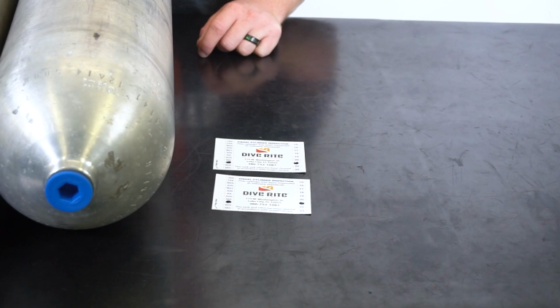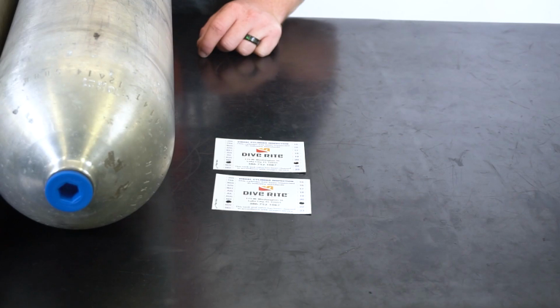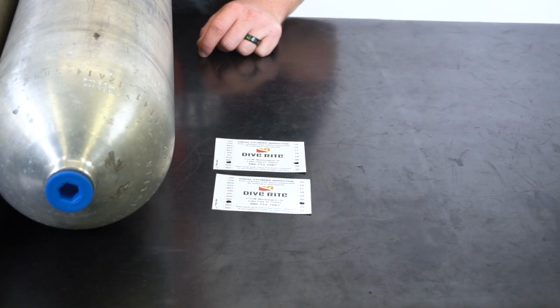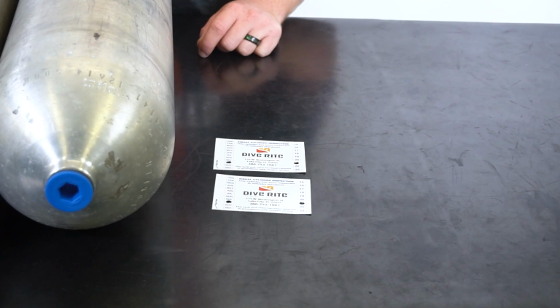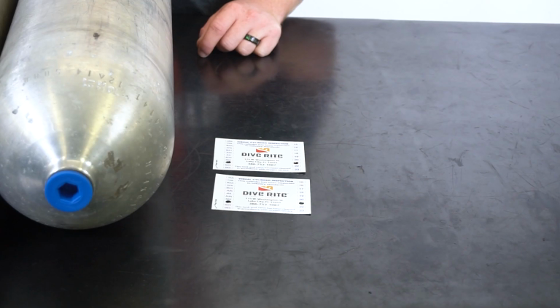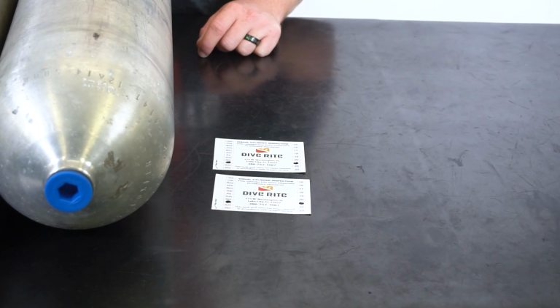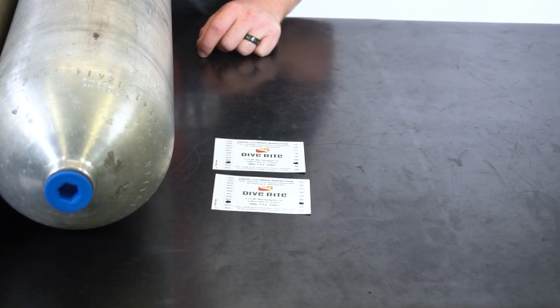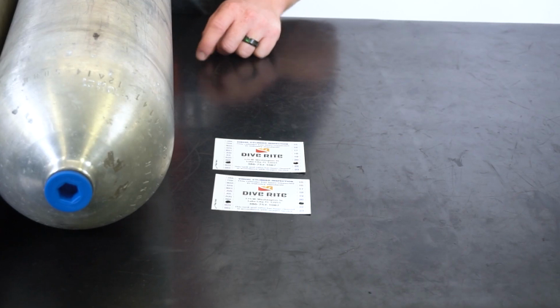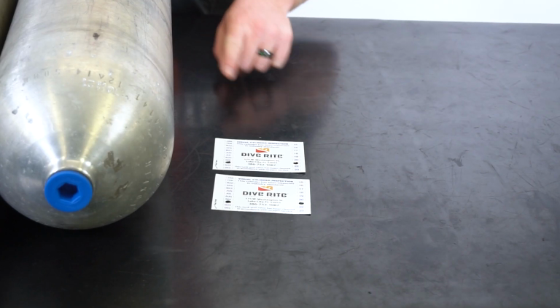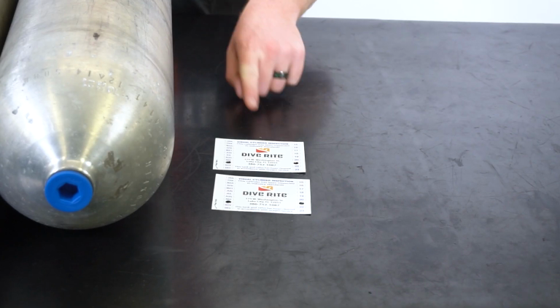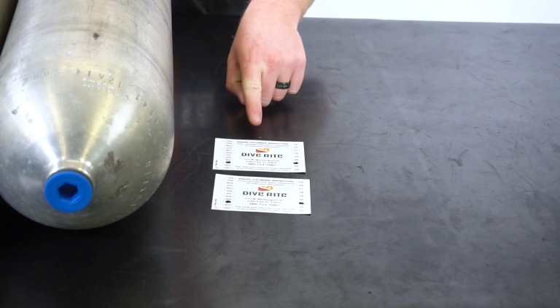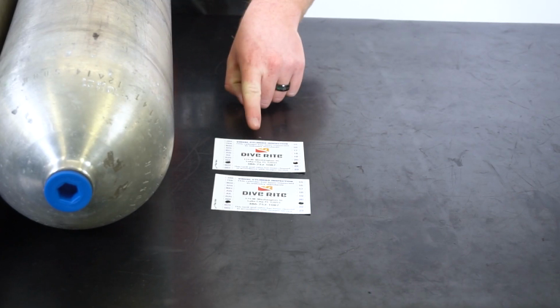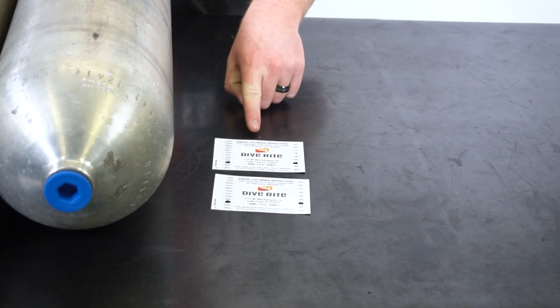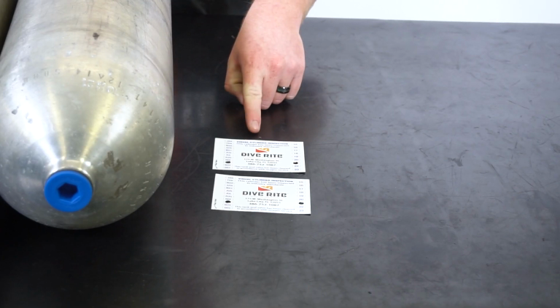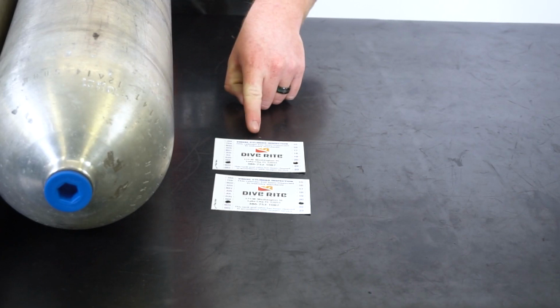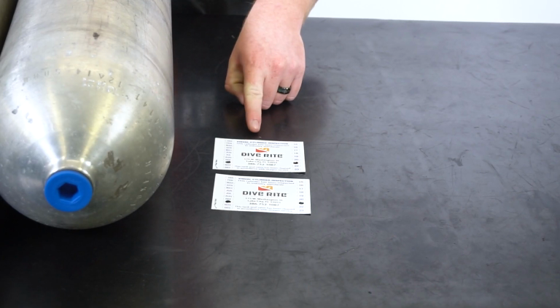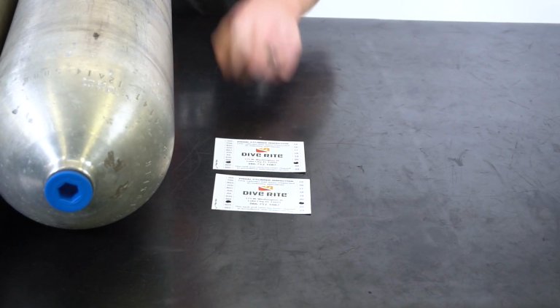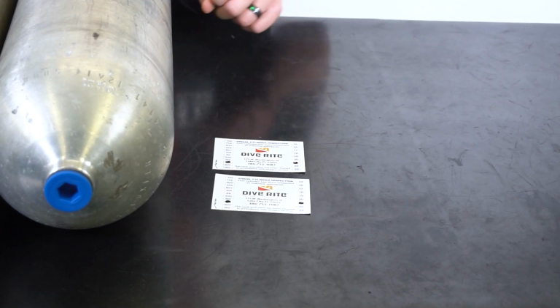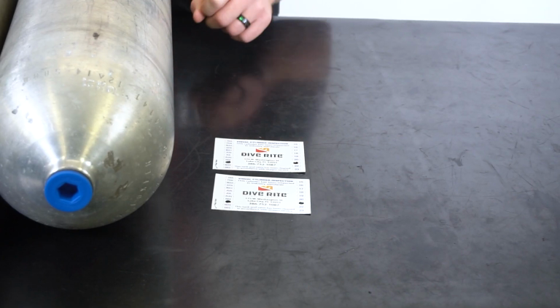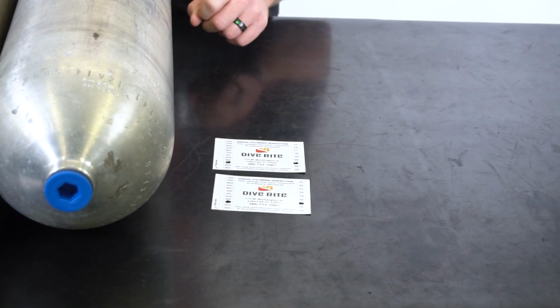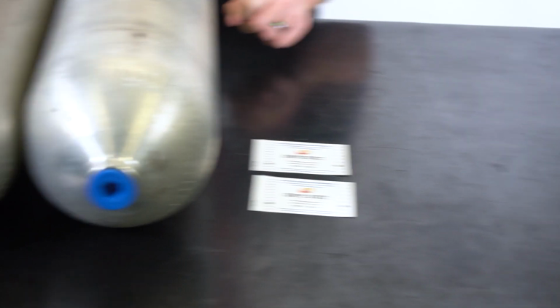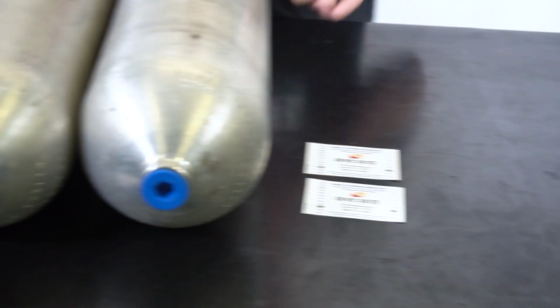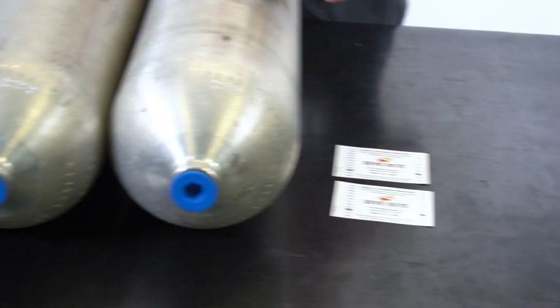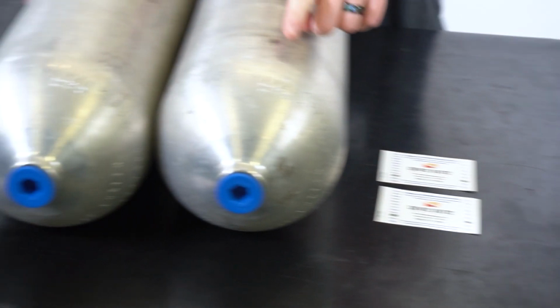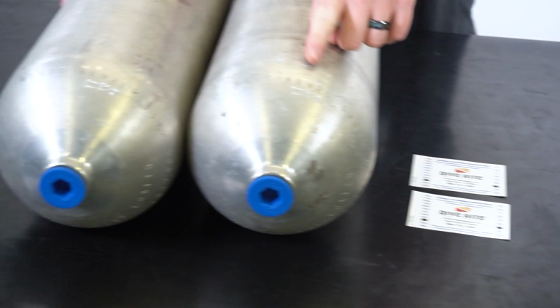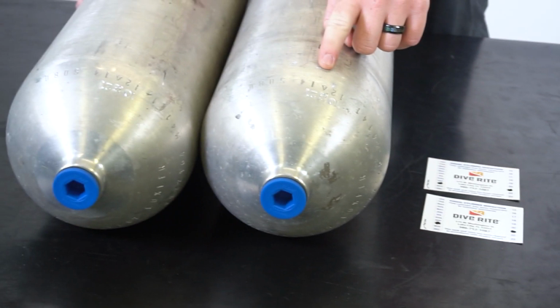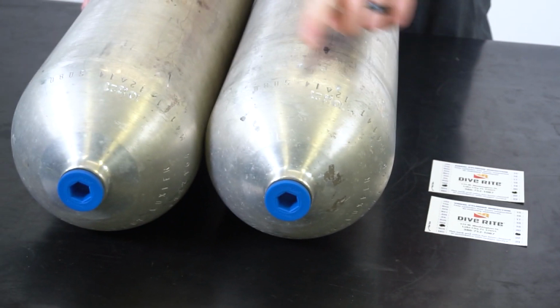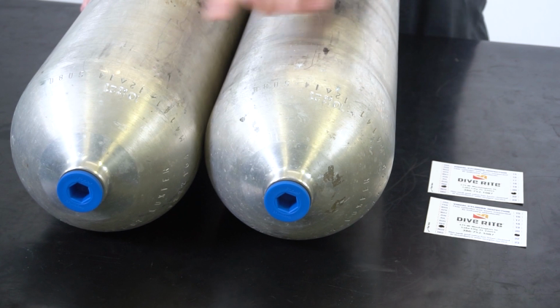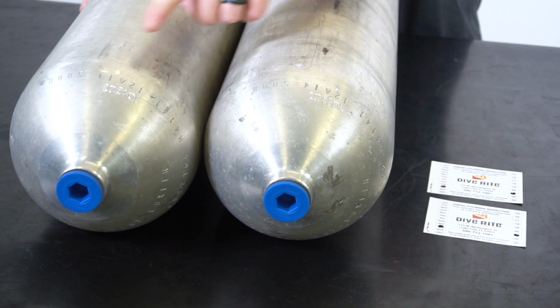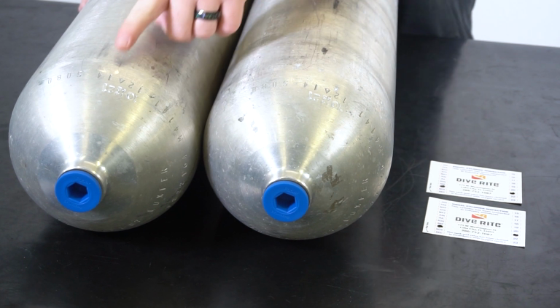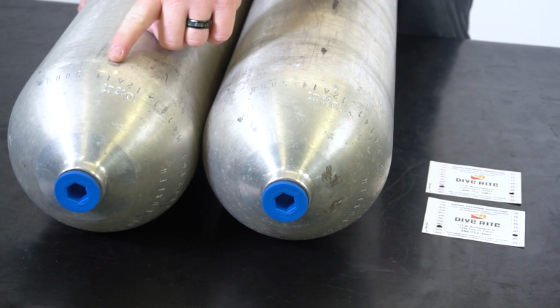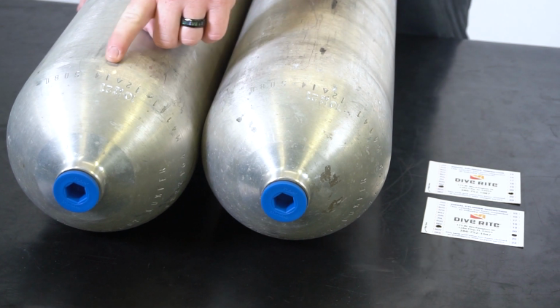Before you begin assembly, make sure your cylinders have been visually inspected and are both currently in hydro.